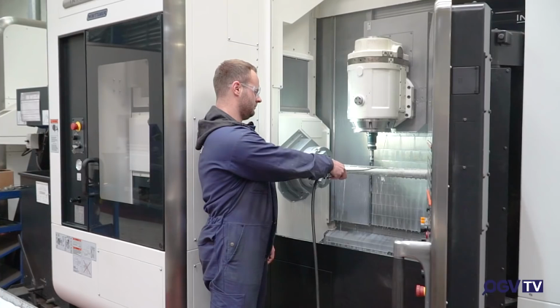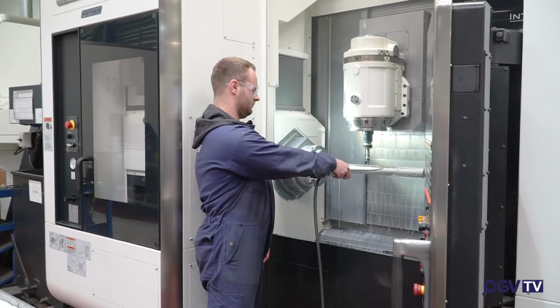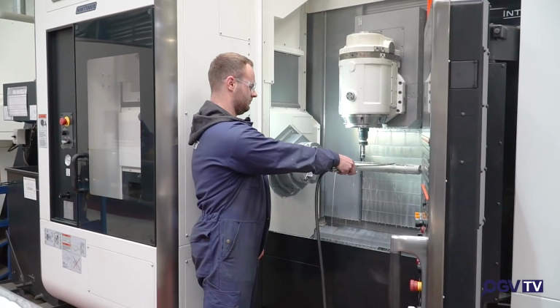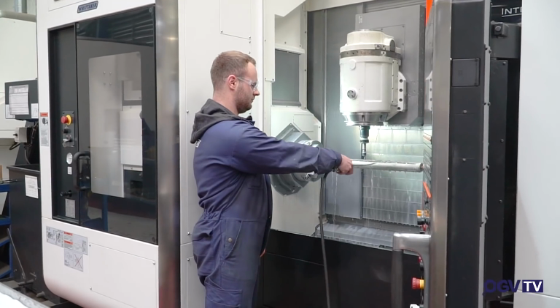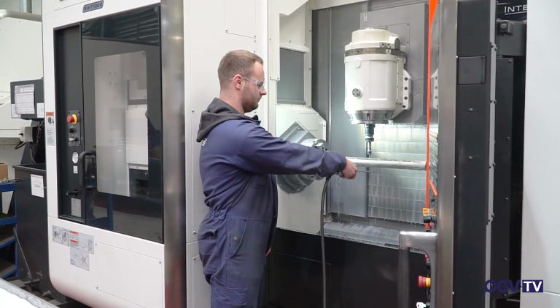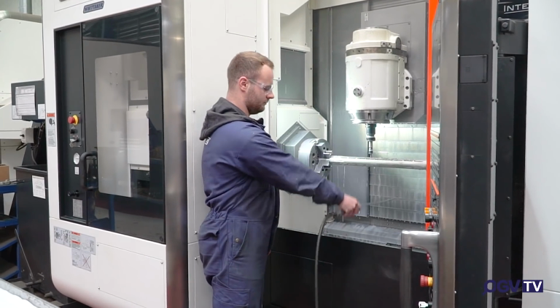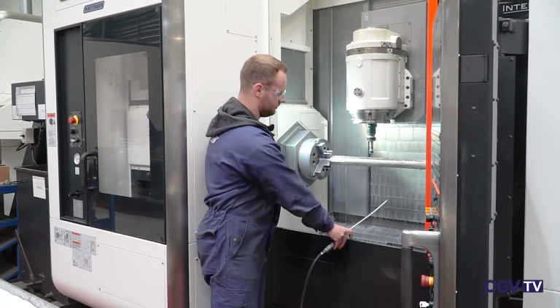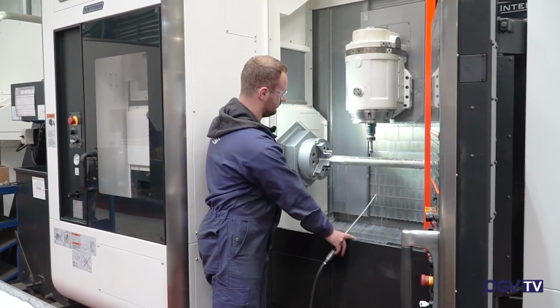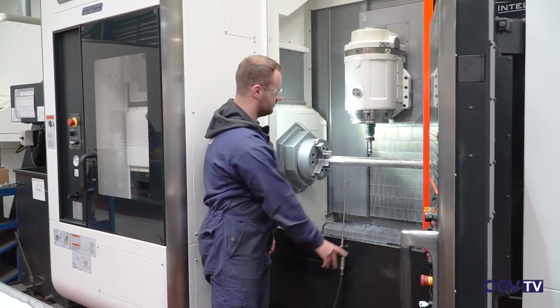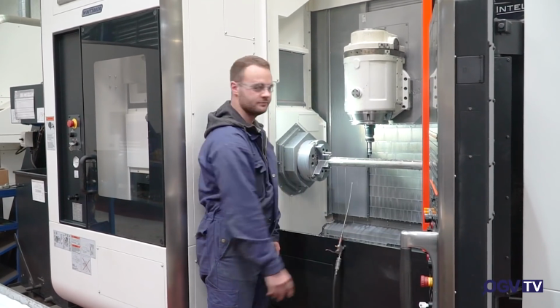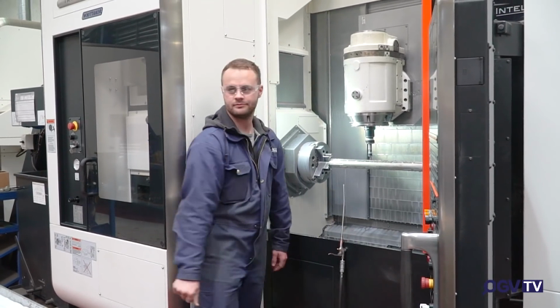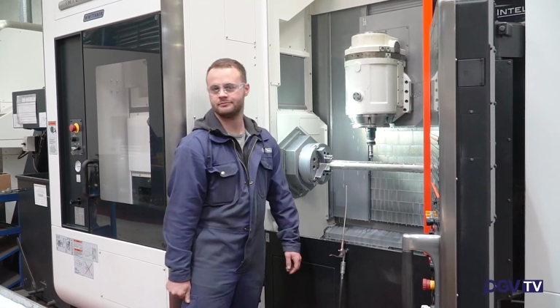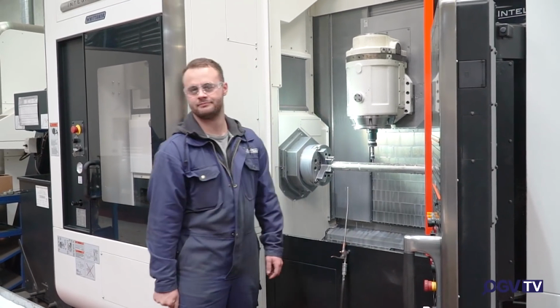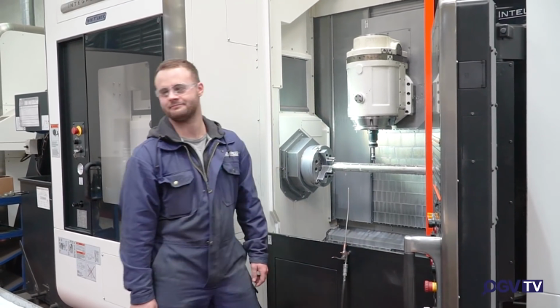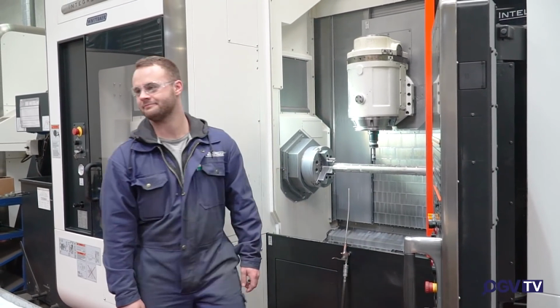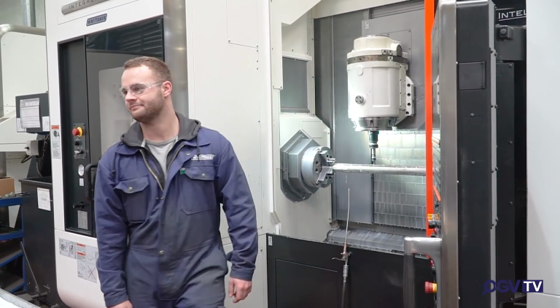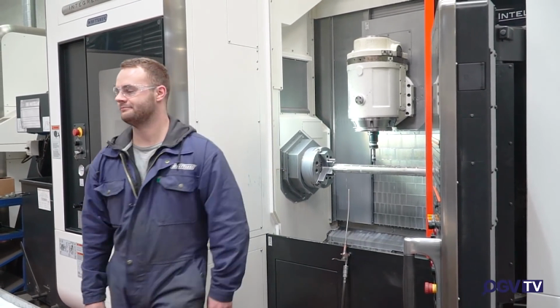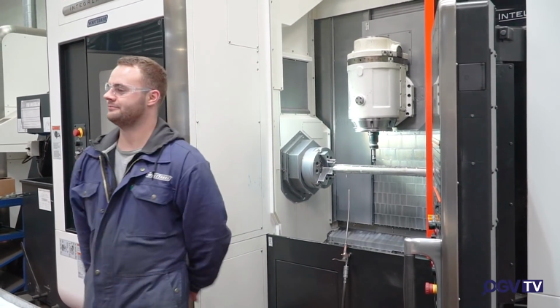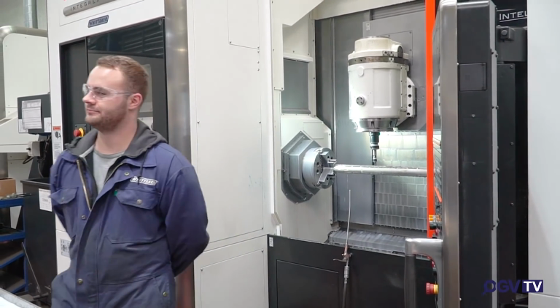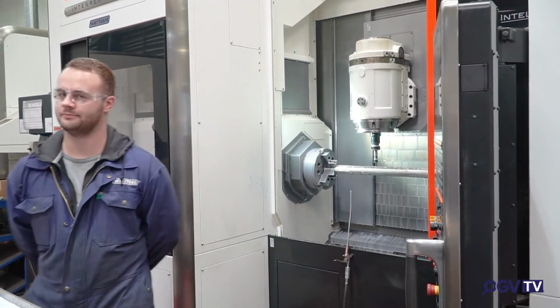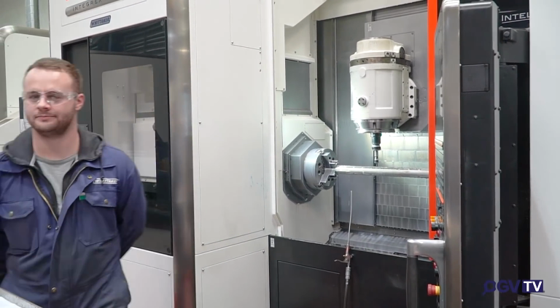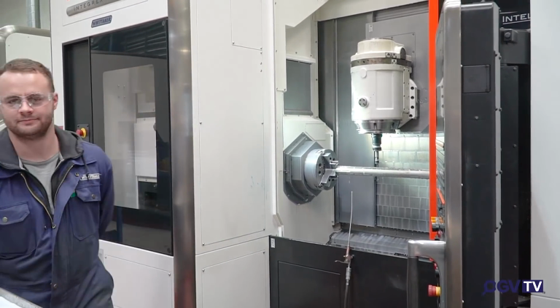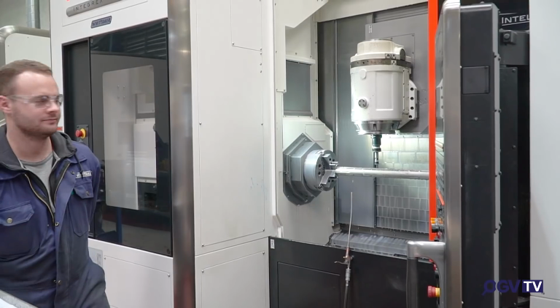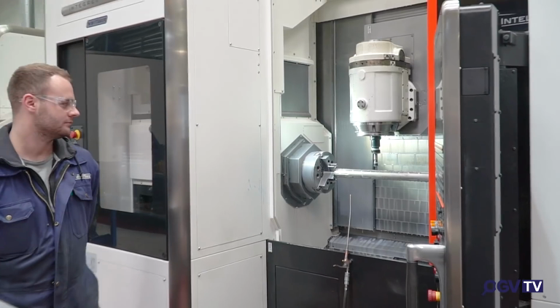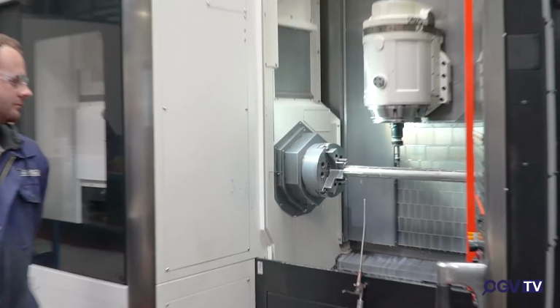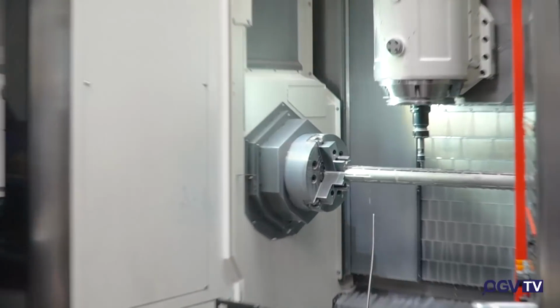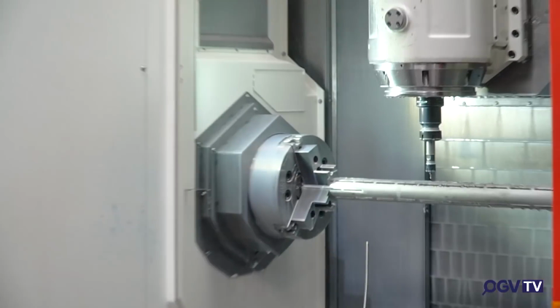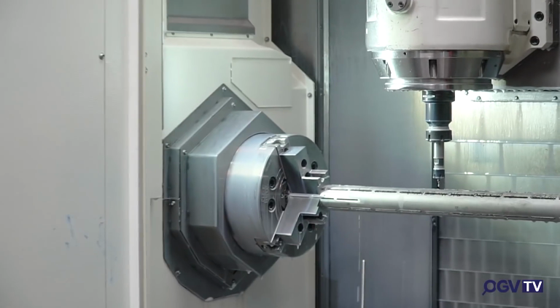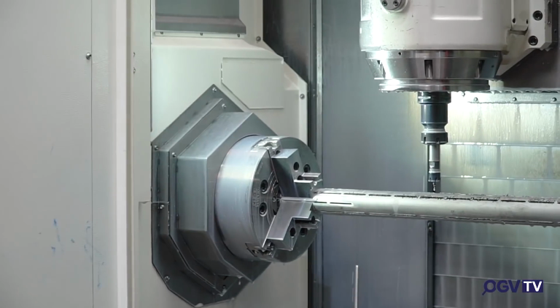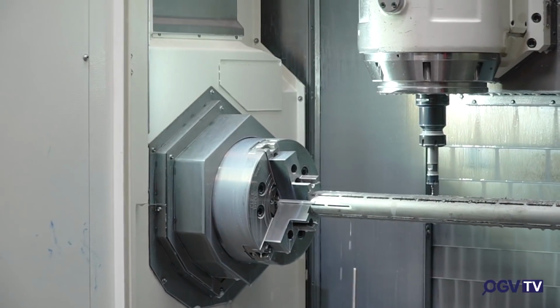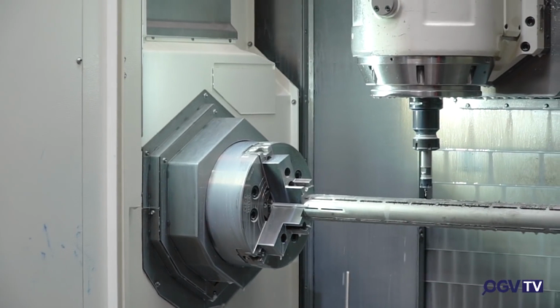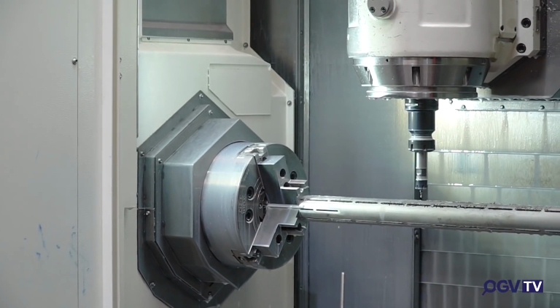This is what you would classically call a lathe, although it's a bit more complicated than that now — it has a chuck like a lathe but it also has the function to mill.